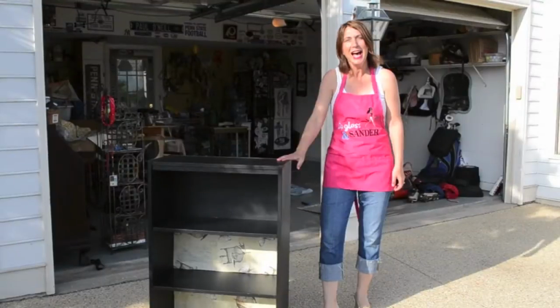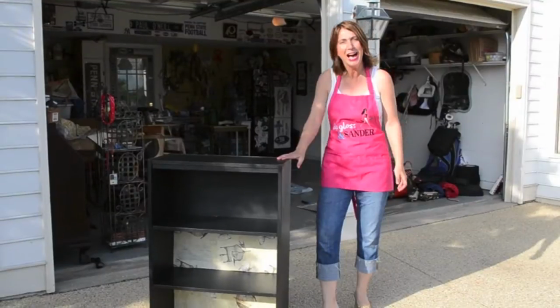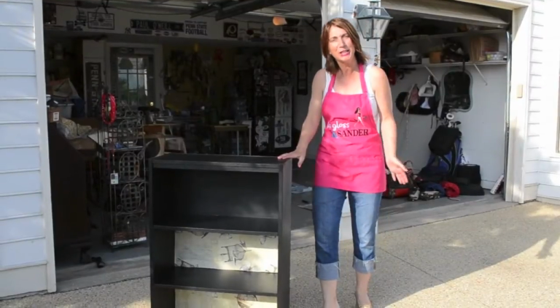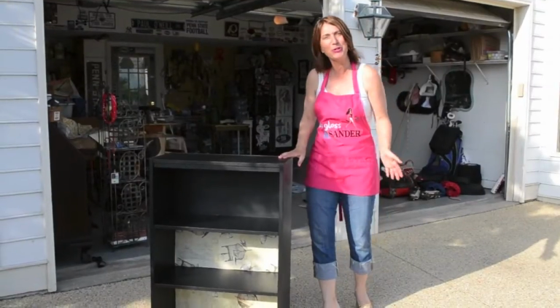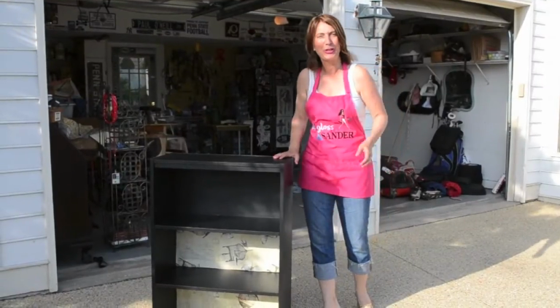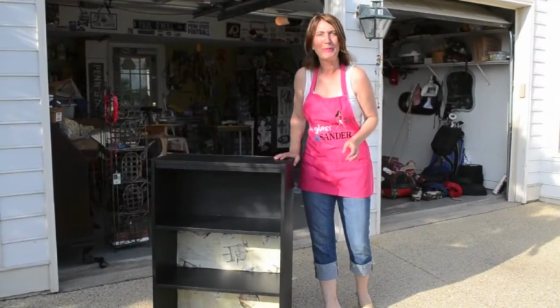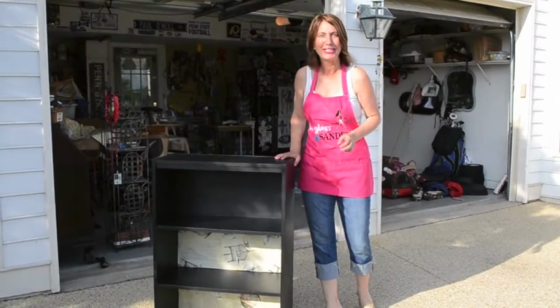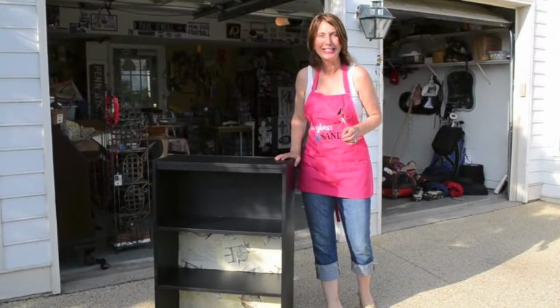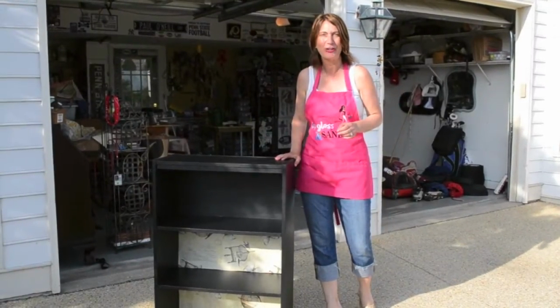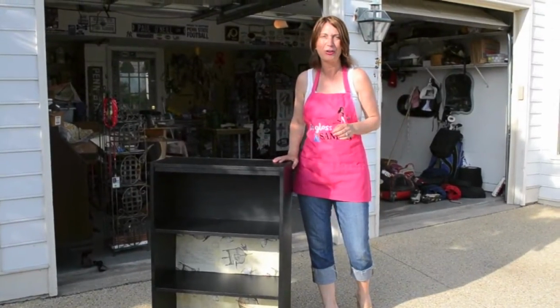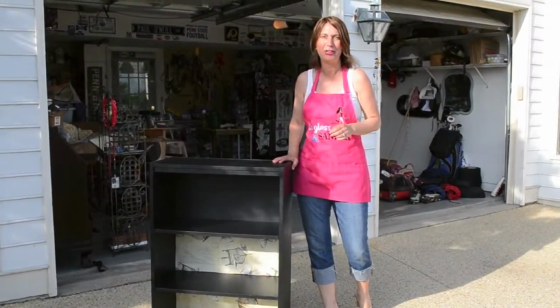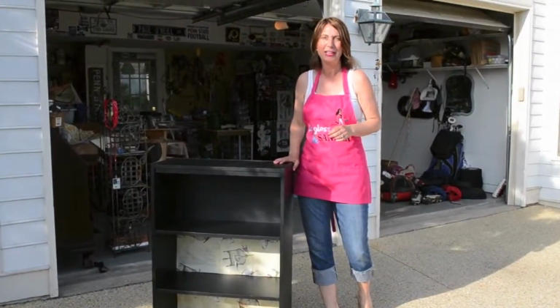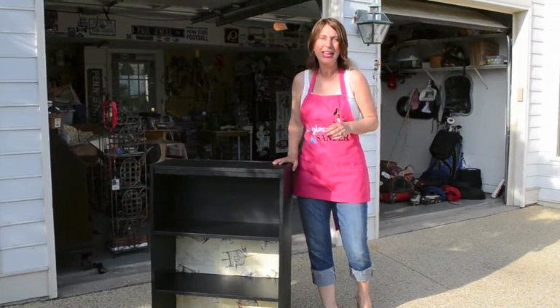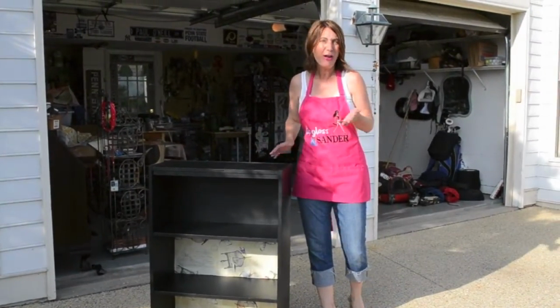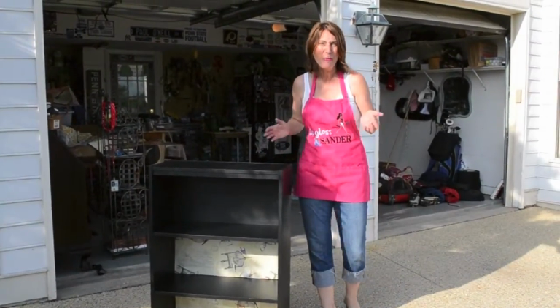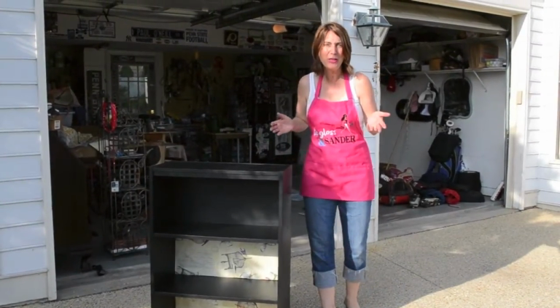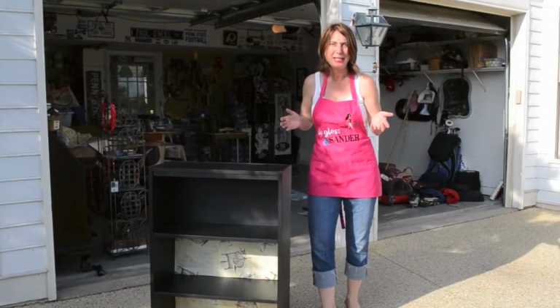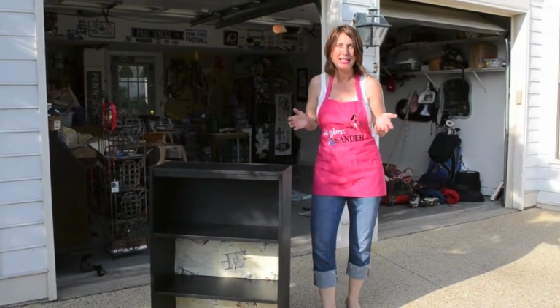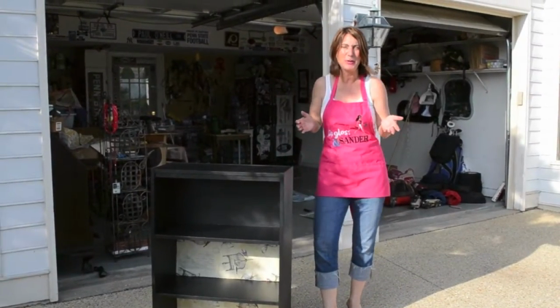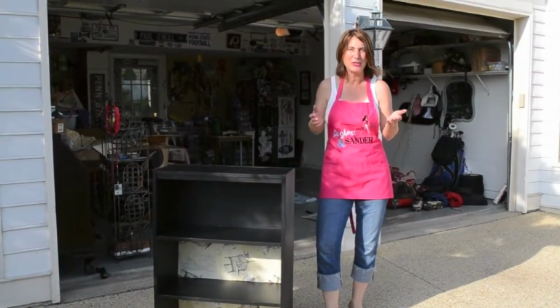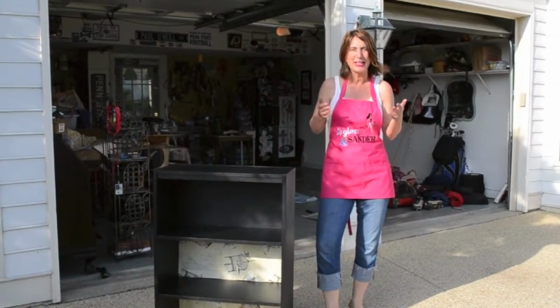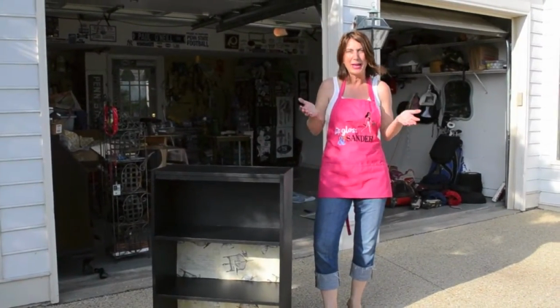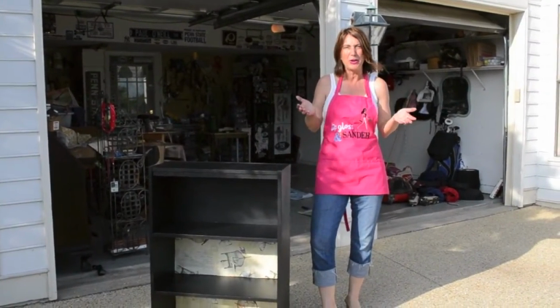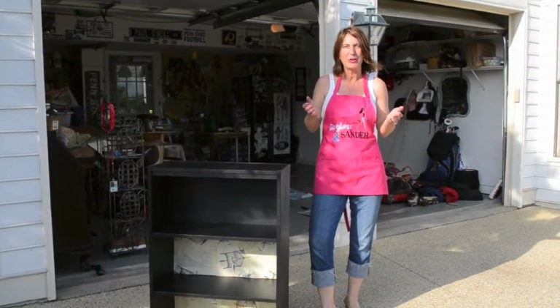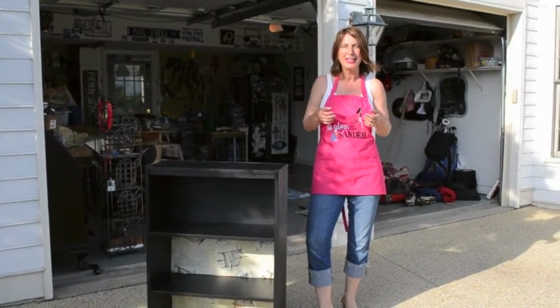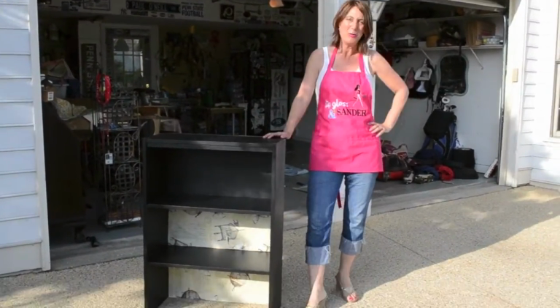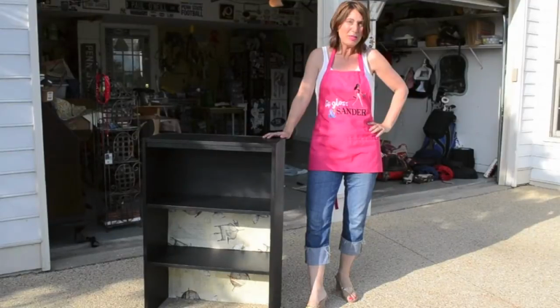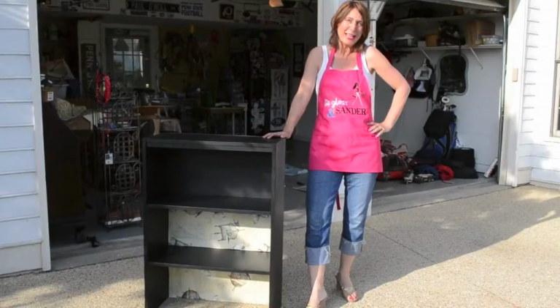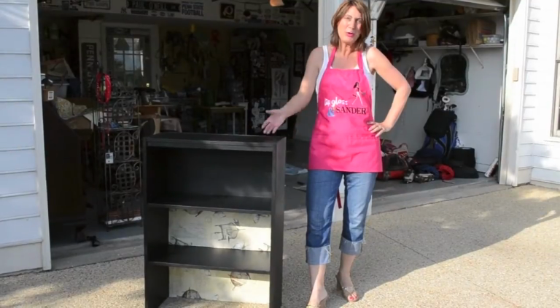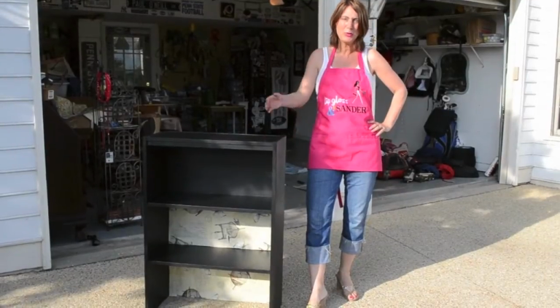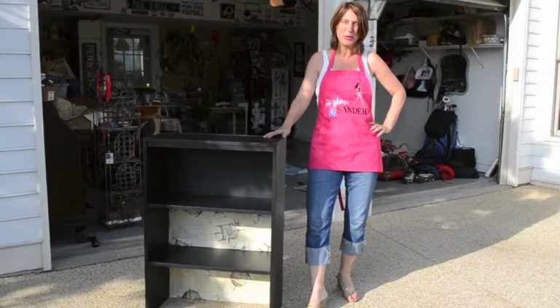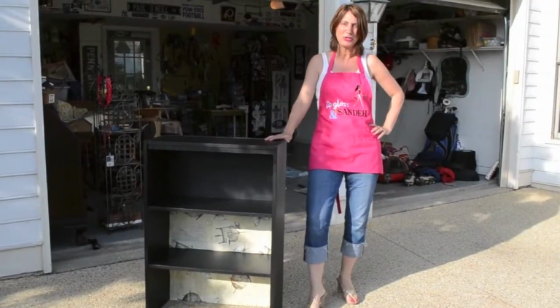Hi, it's Bridget, your lip gloss and sander girl. You ever have one of those days when you just need a makeover? Well, the same goes with furniture.